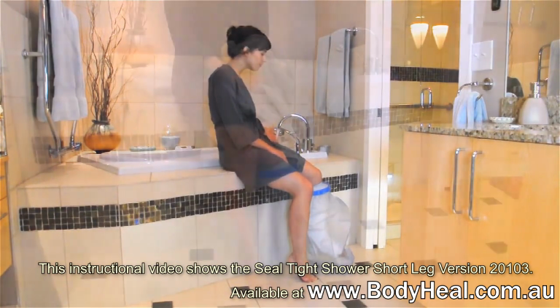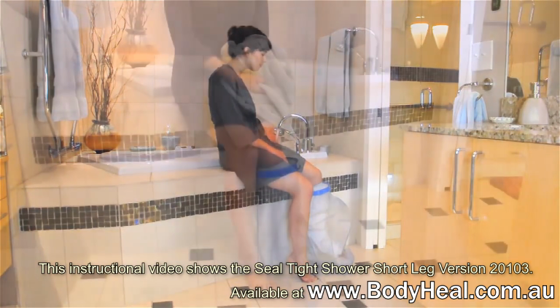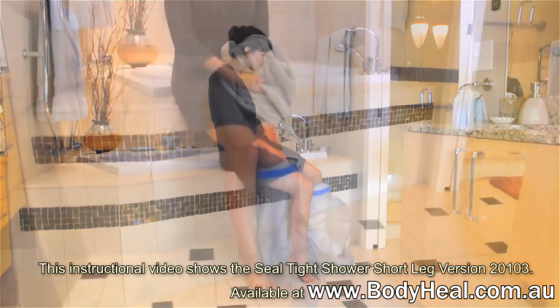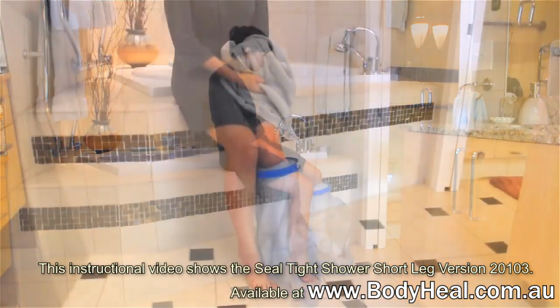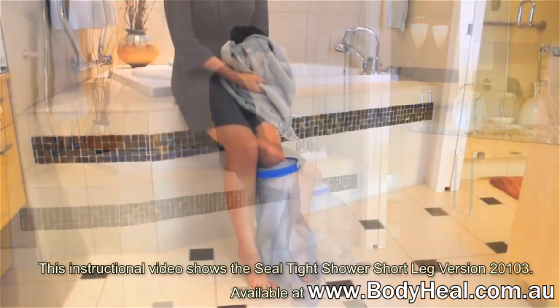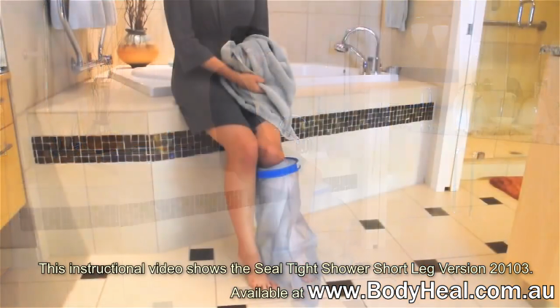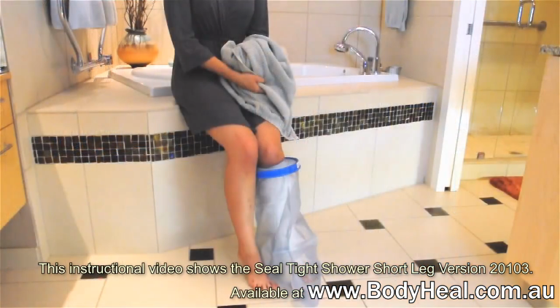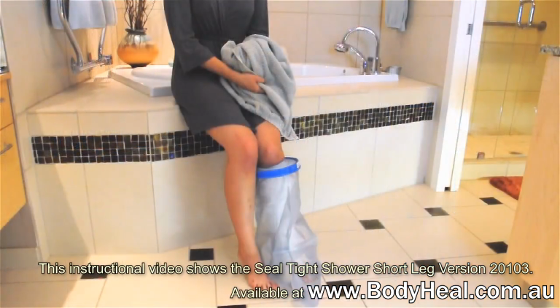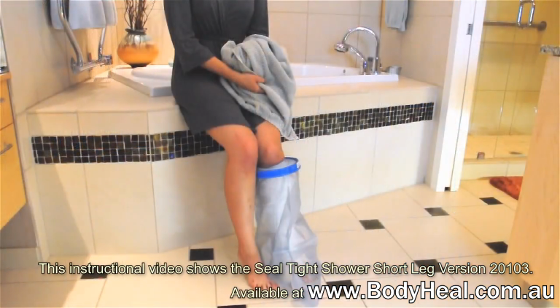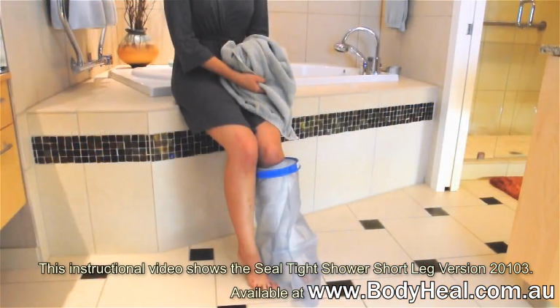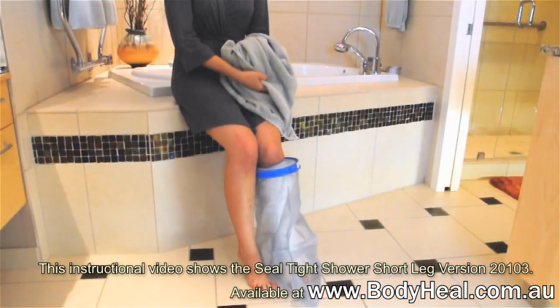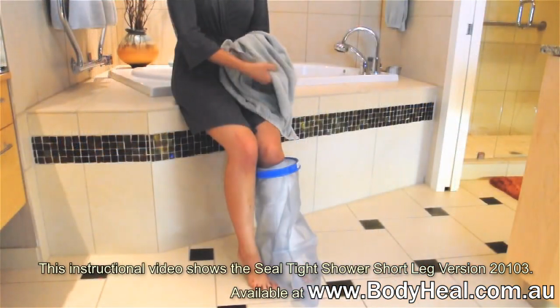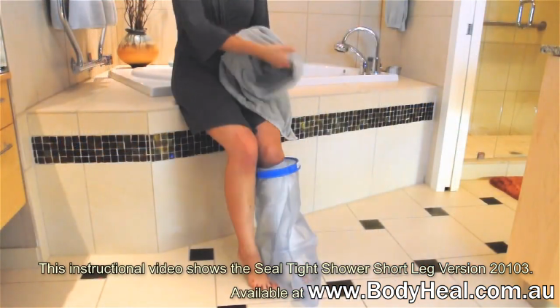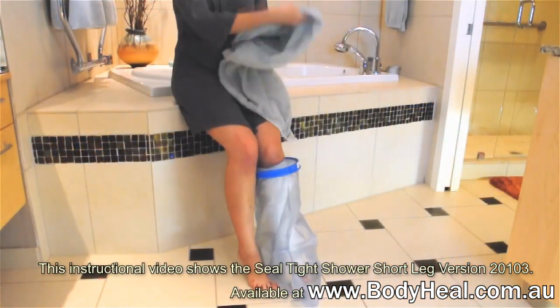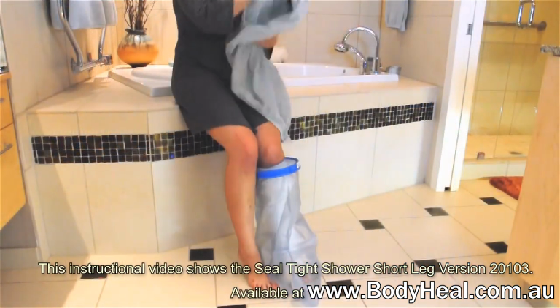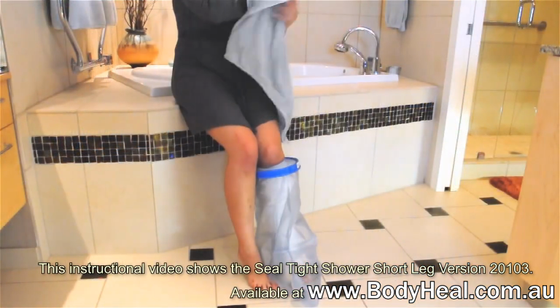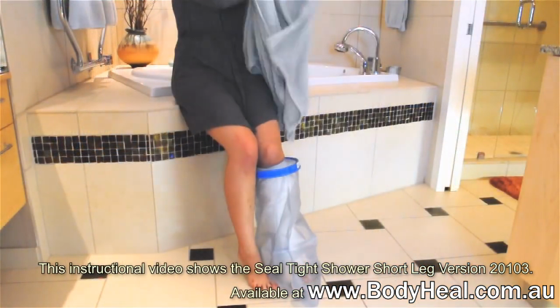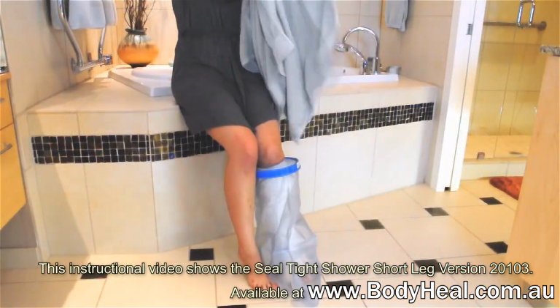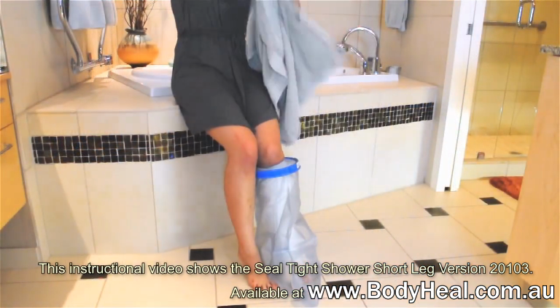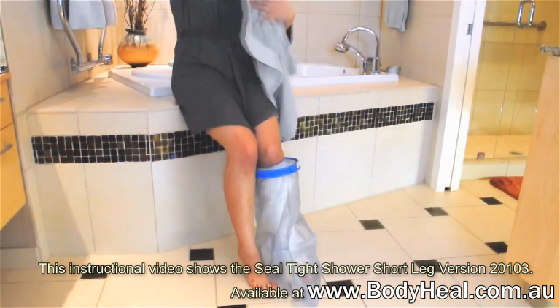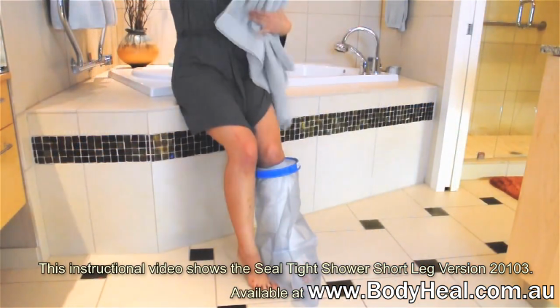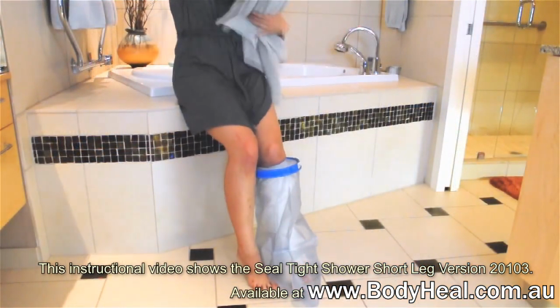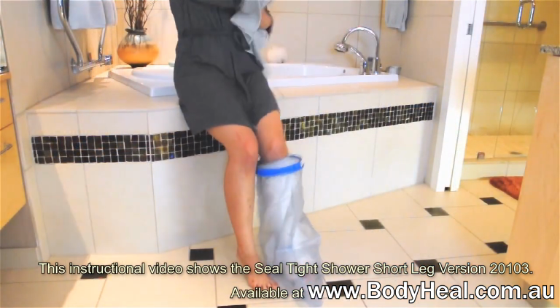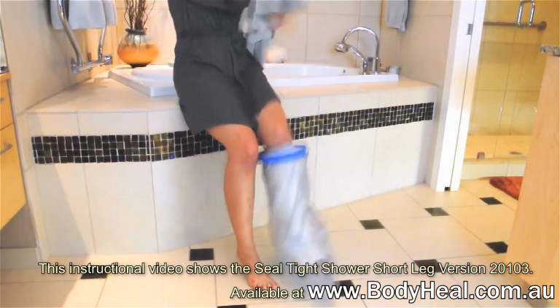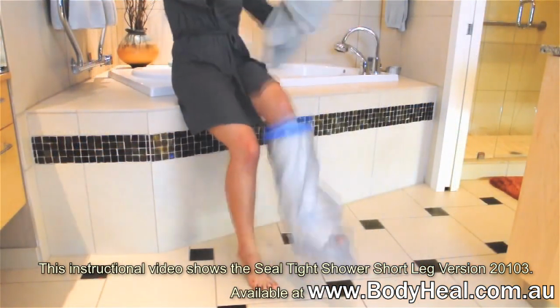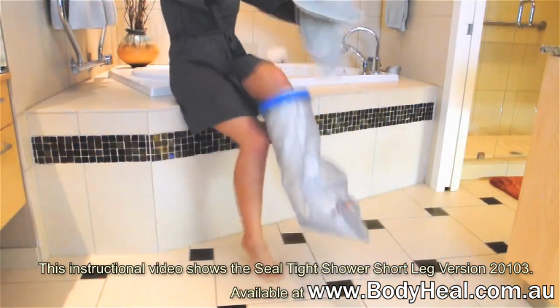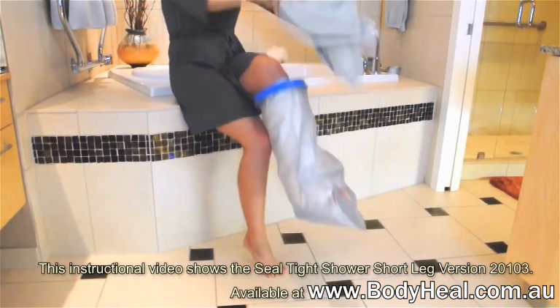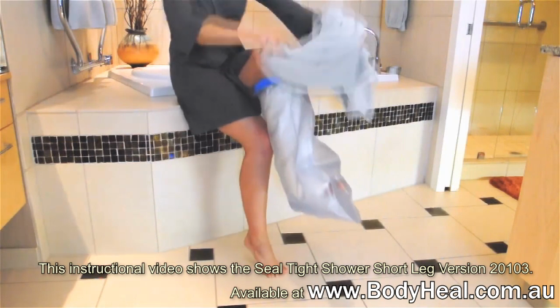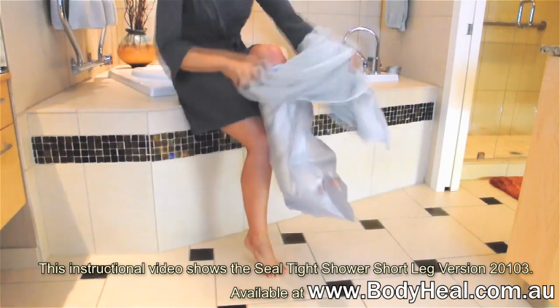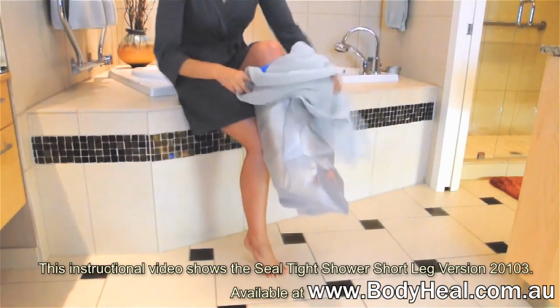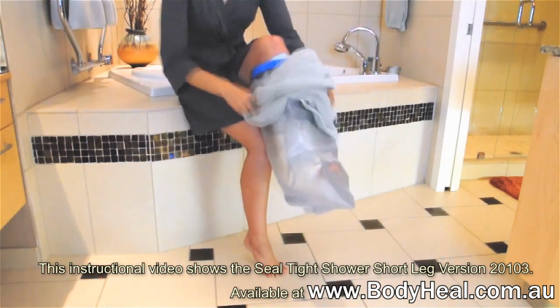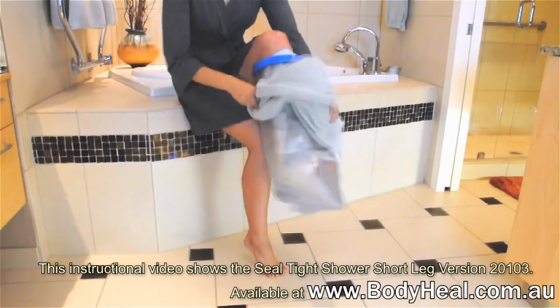Removal is easy. Just dry the protector thoroughly before stretching the seal over the cast.